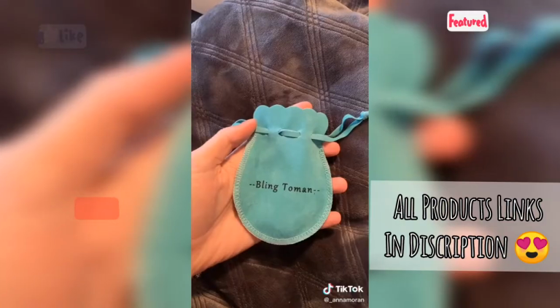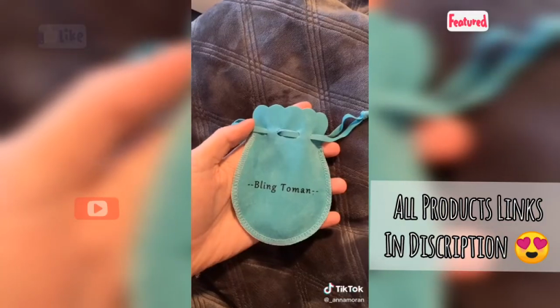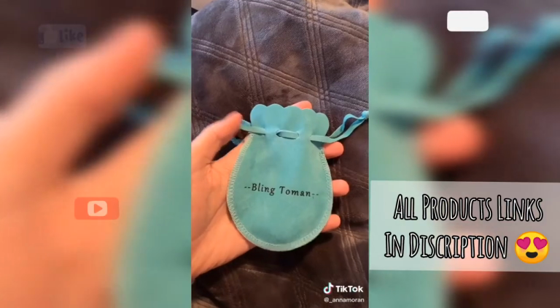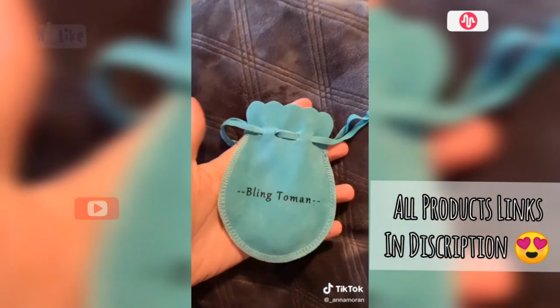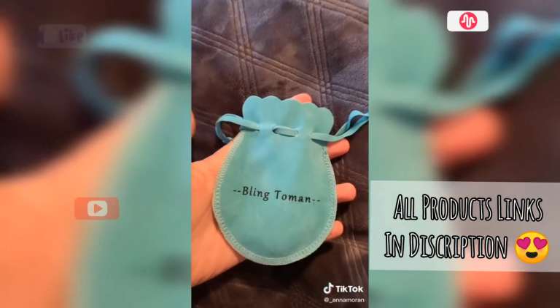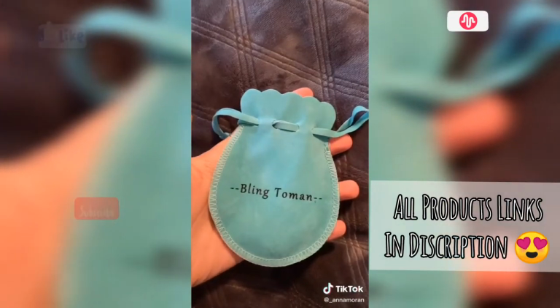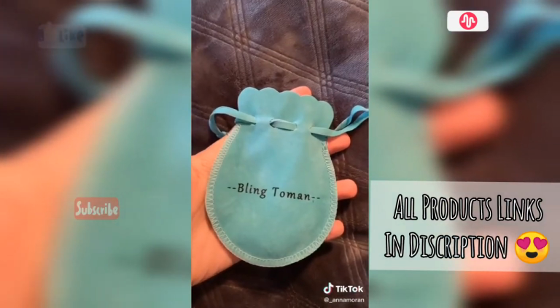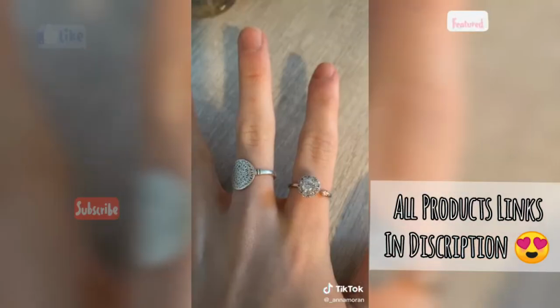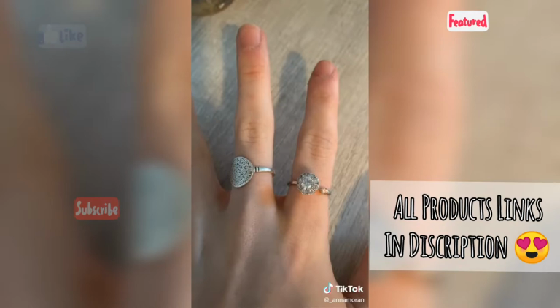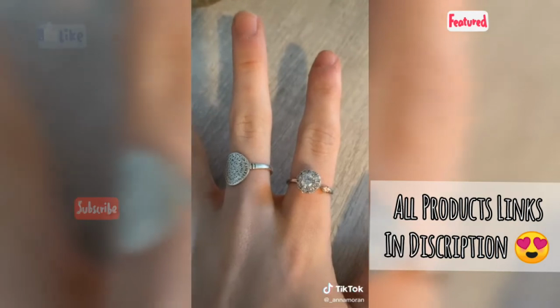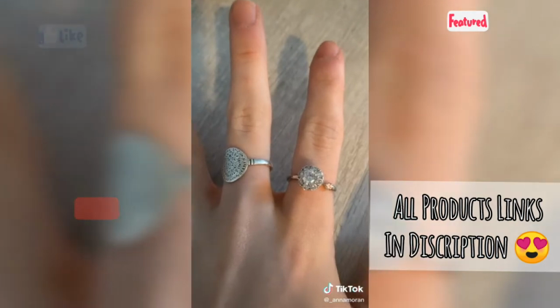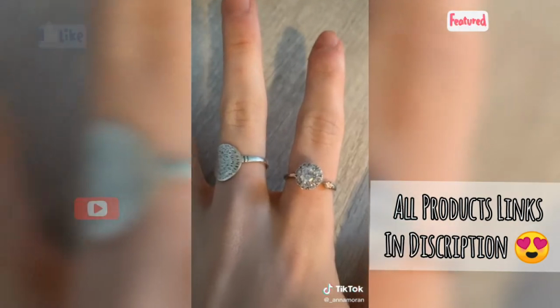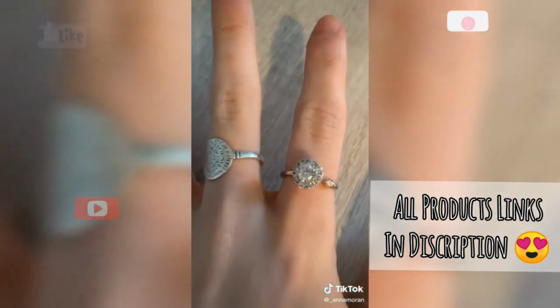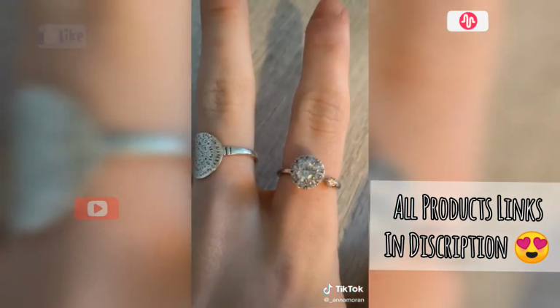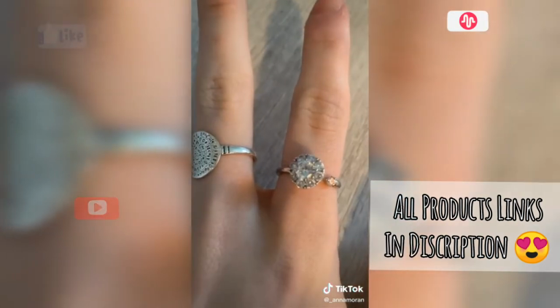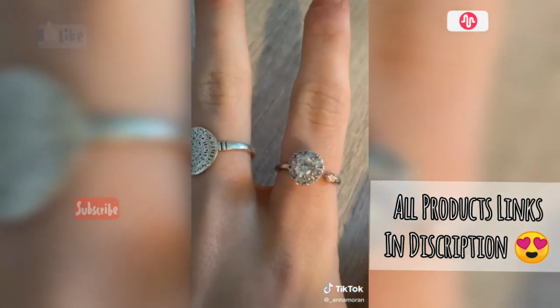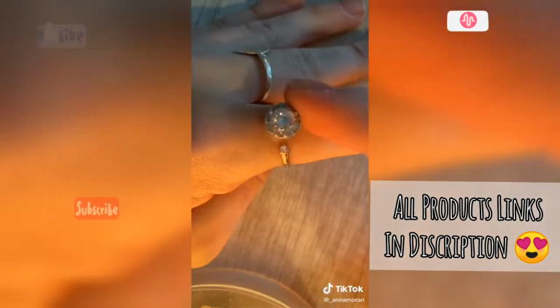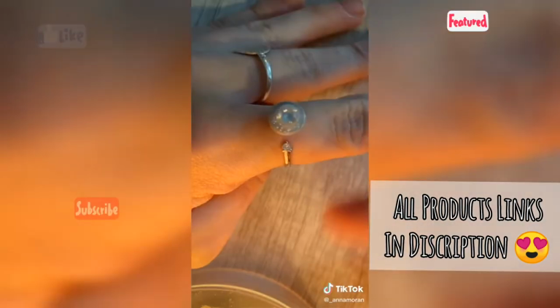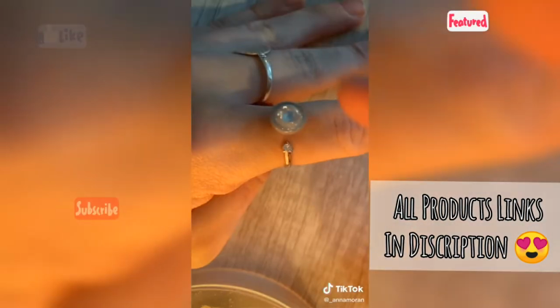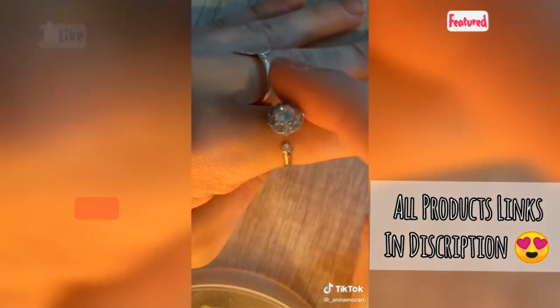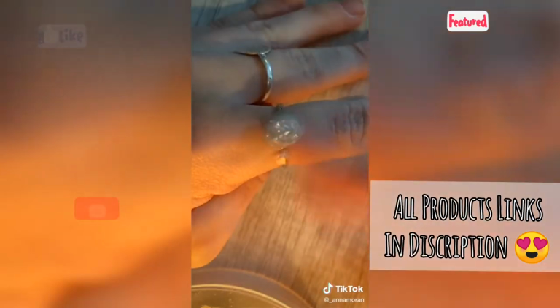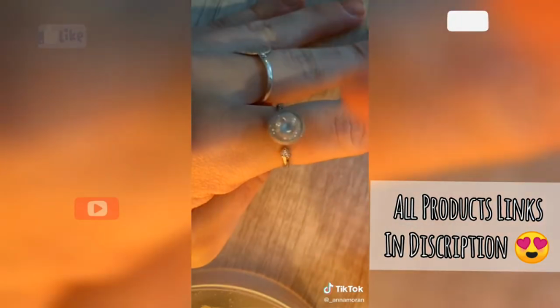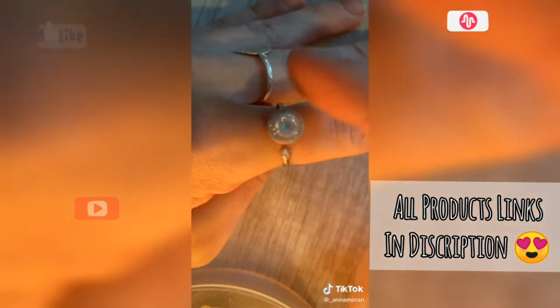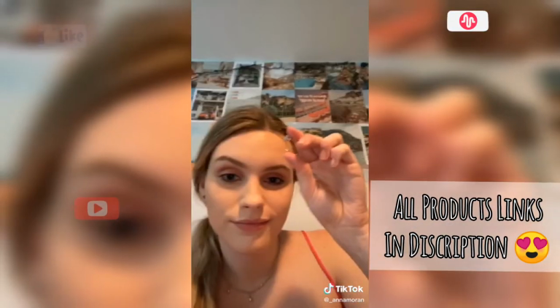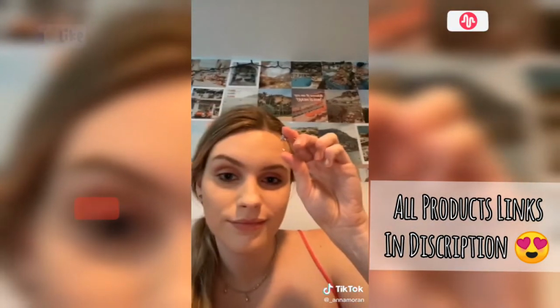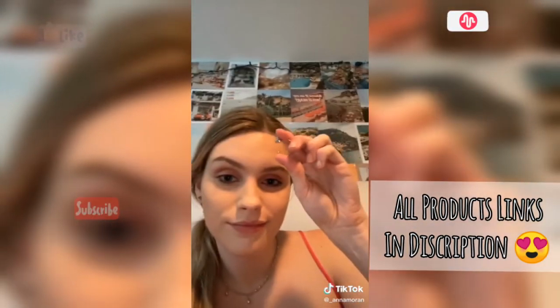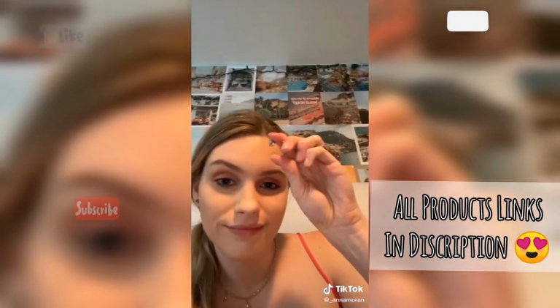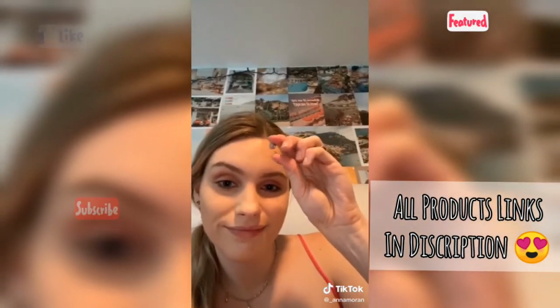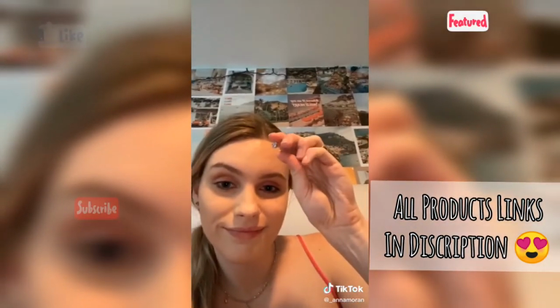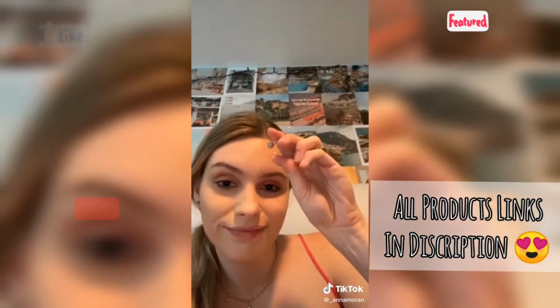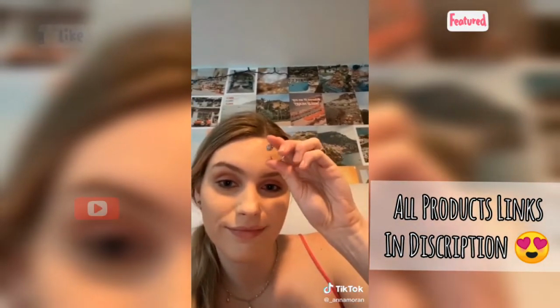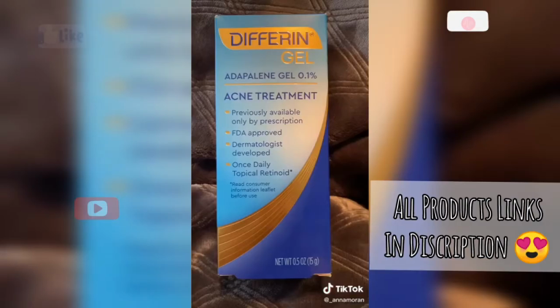I got another fidget object but this one's different because it's a ring so it's always on you and the ring spins so you always have something to fidget with. Anxiety things.